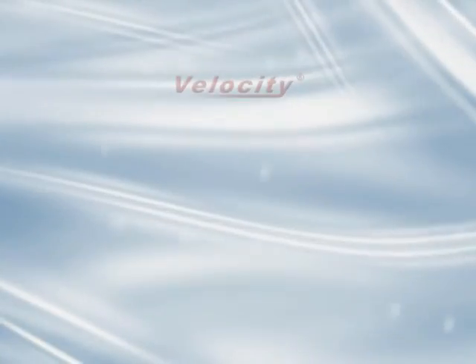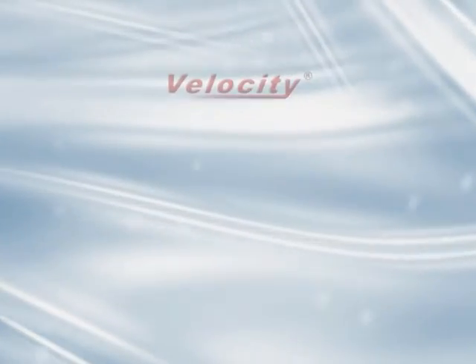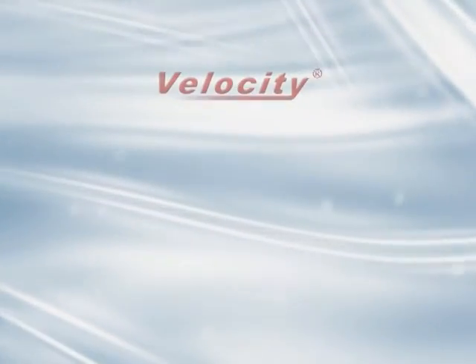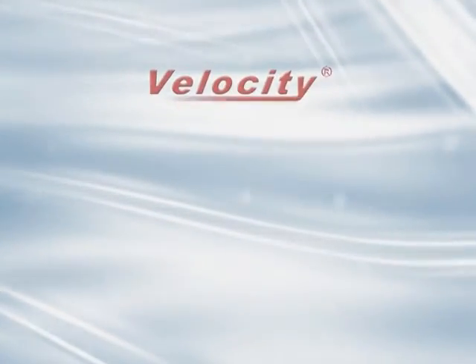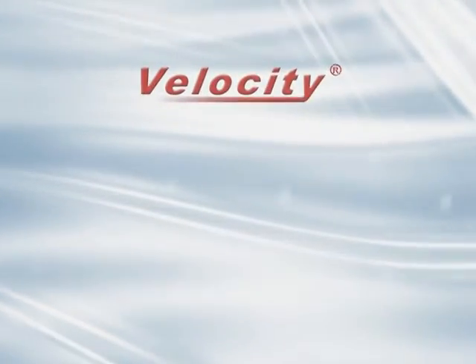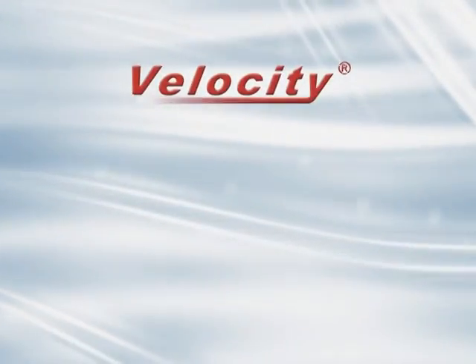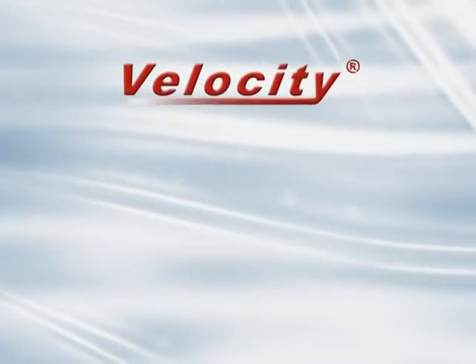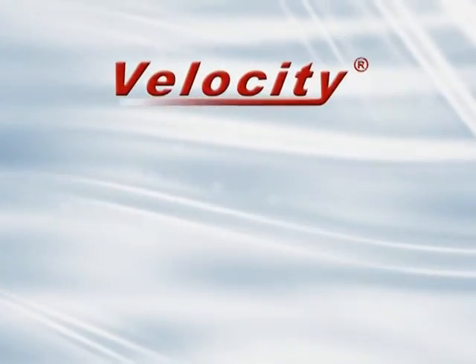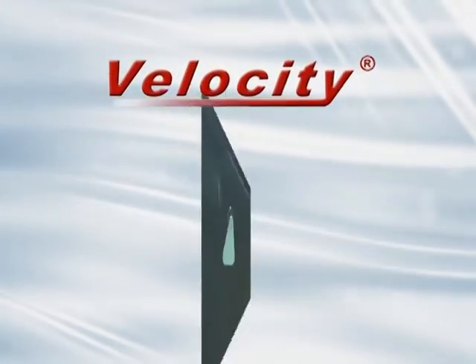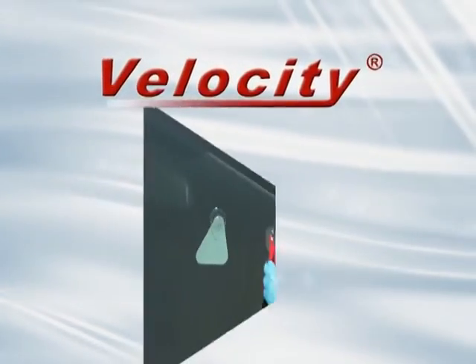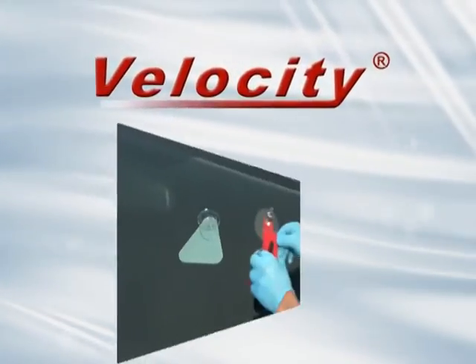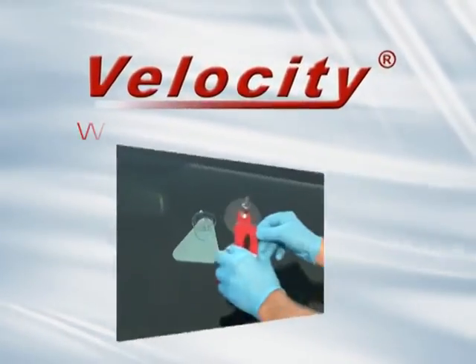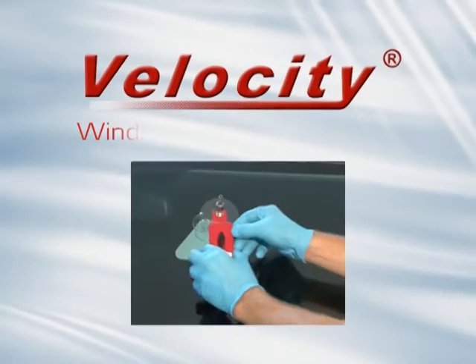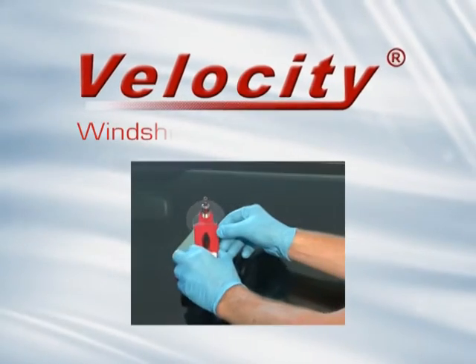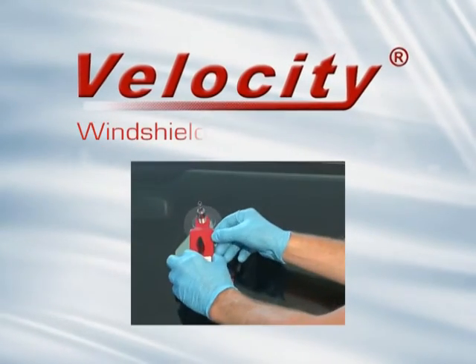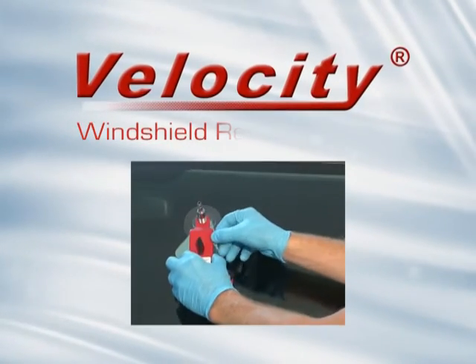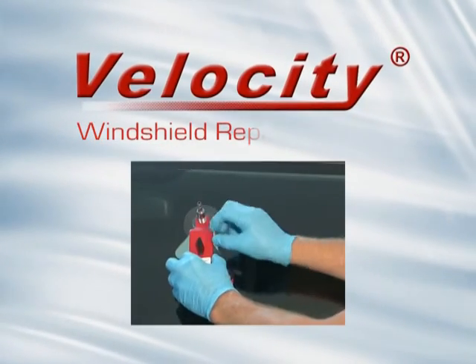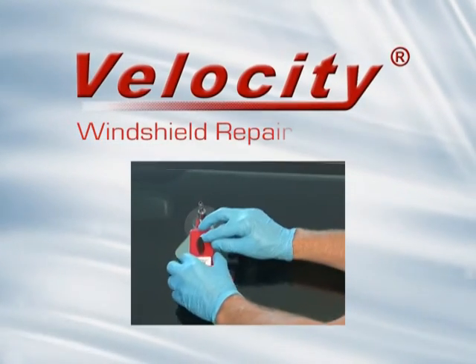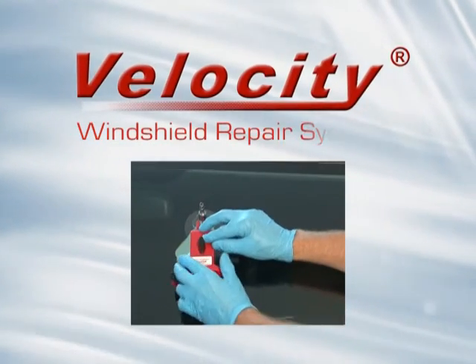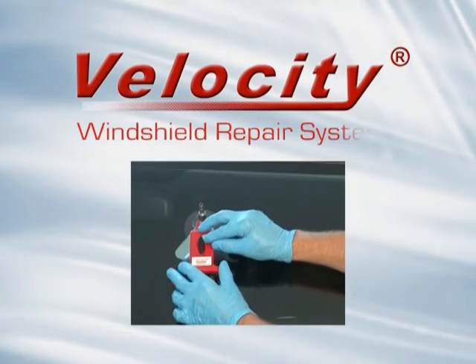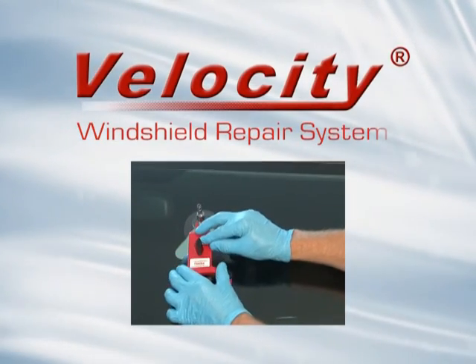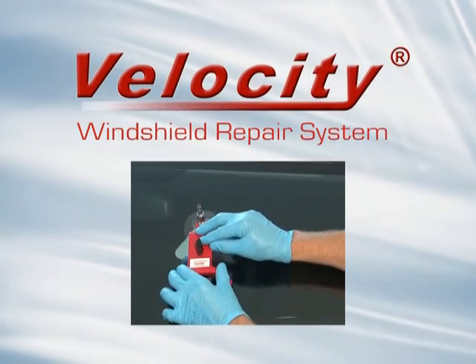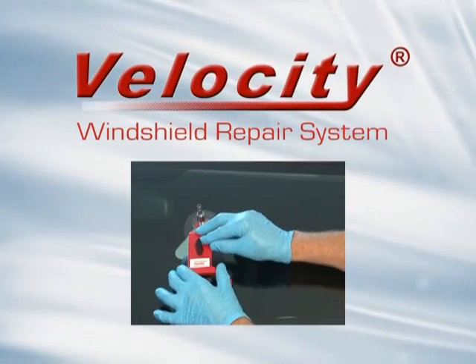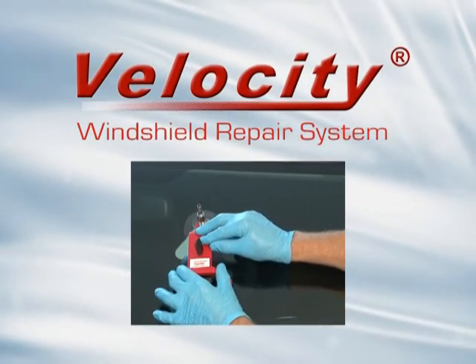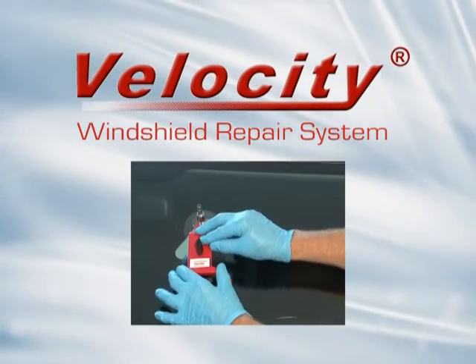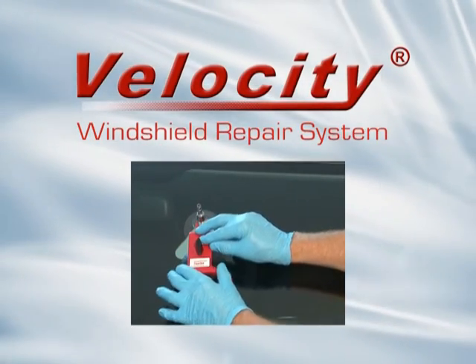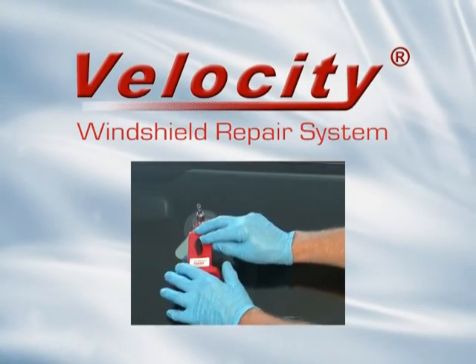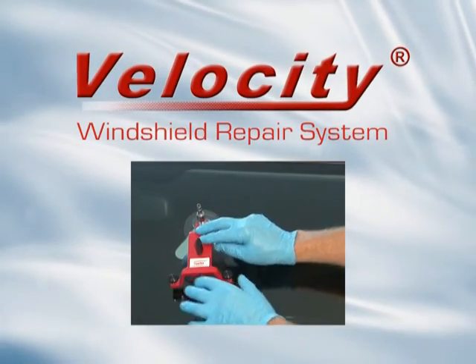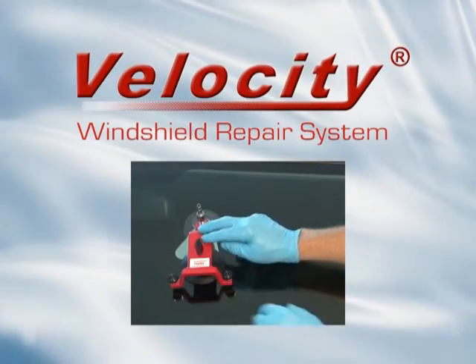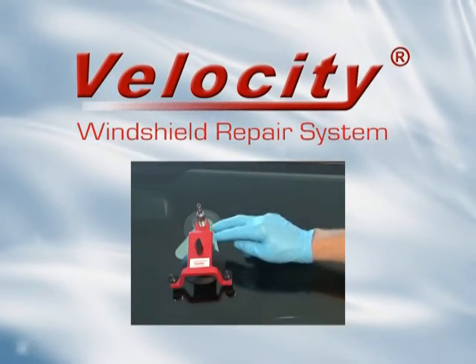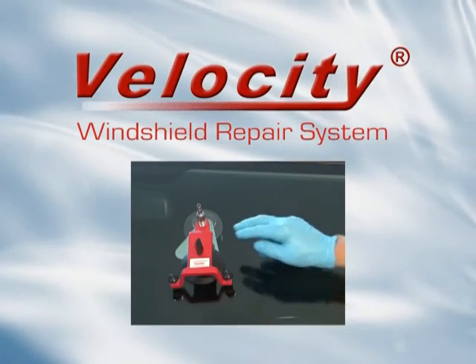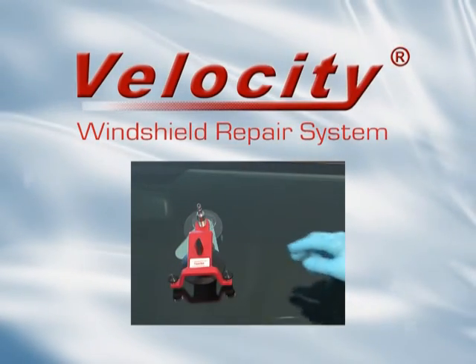The Velocity Windshield Repair System — engineered to produce clear repairs faster.